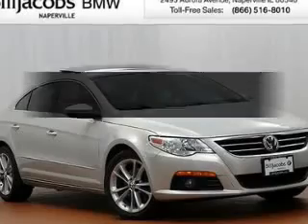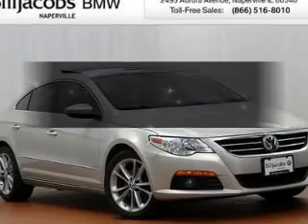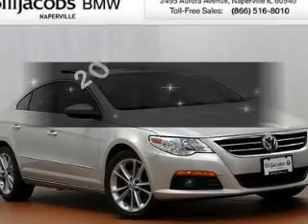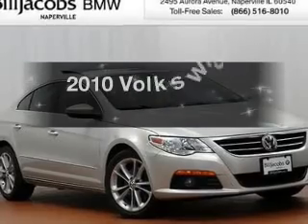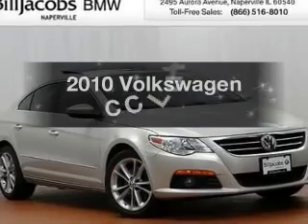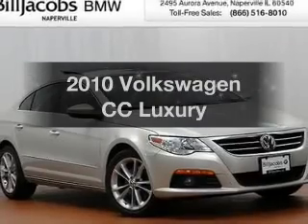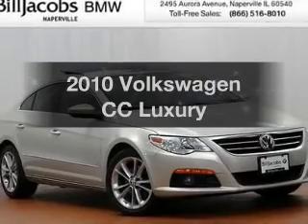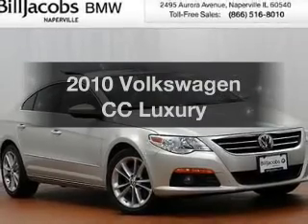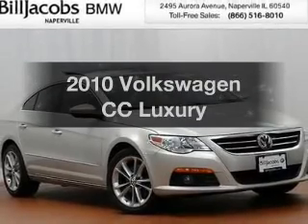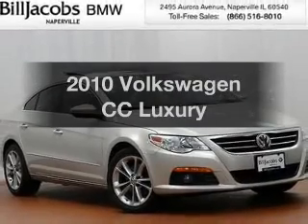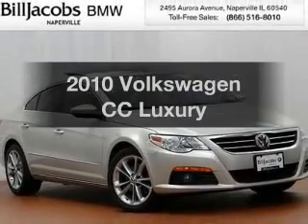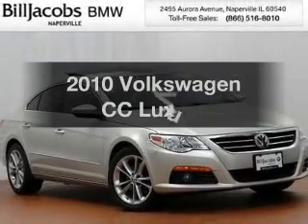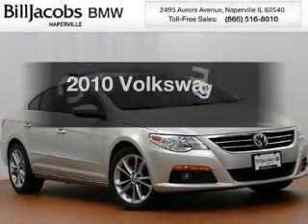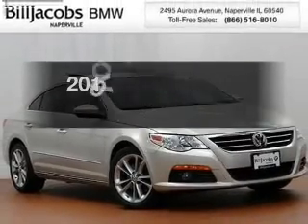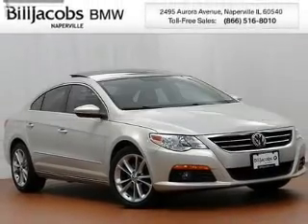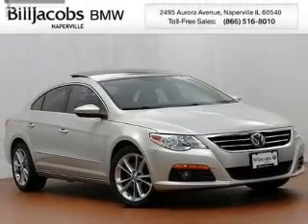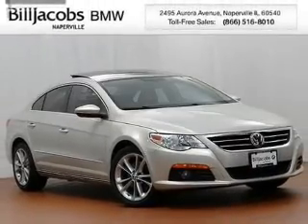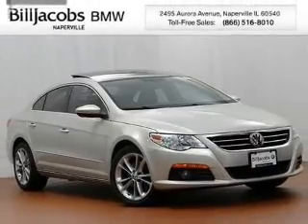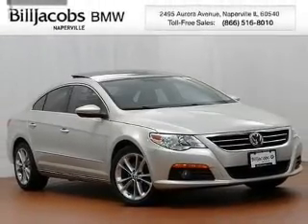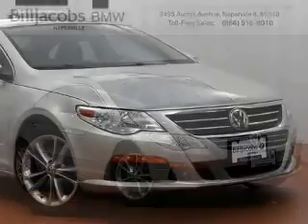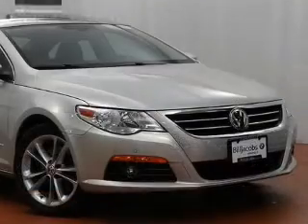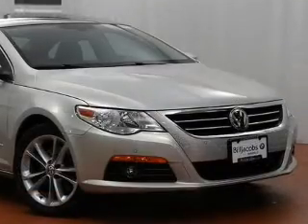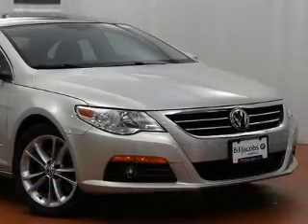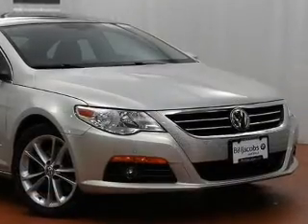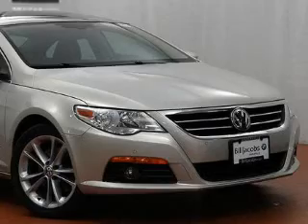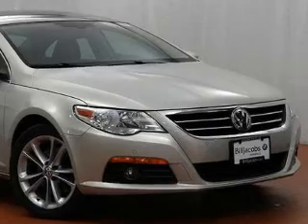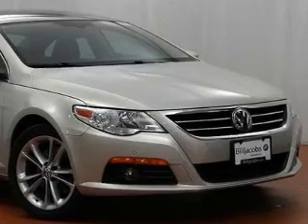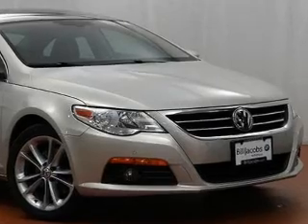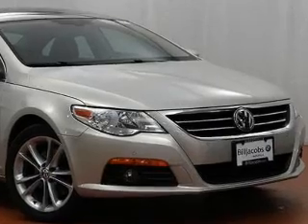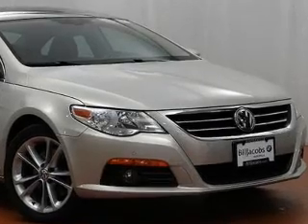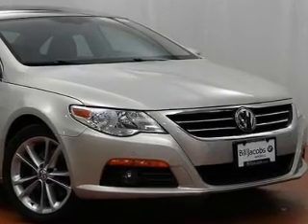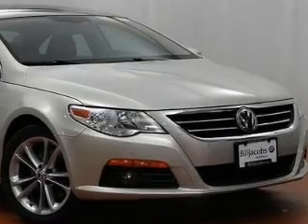Get noticed in this 2010 Volkswagen CC. Travel the roads in style and comfort in this great vehicle.